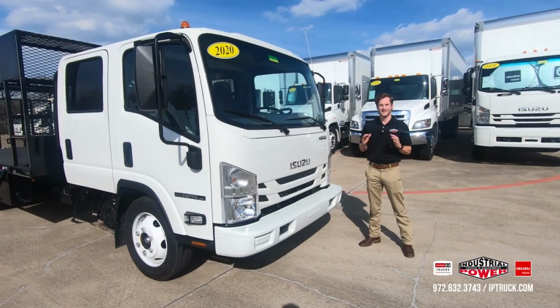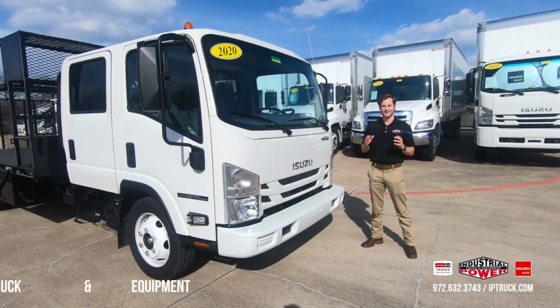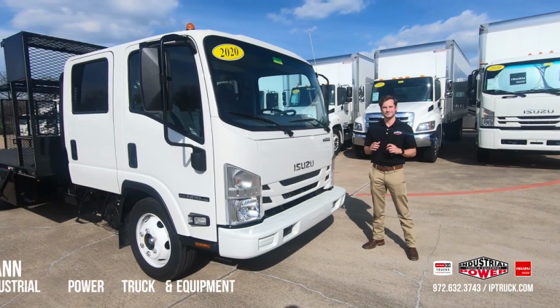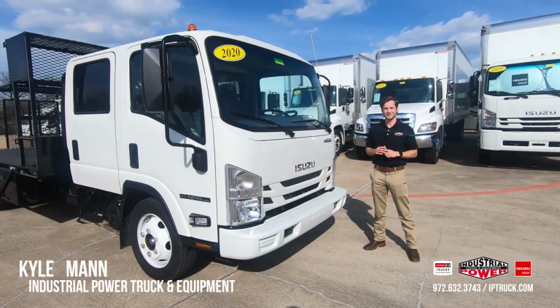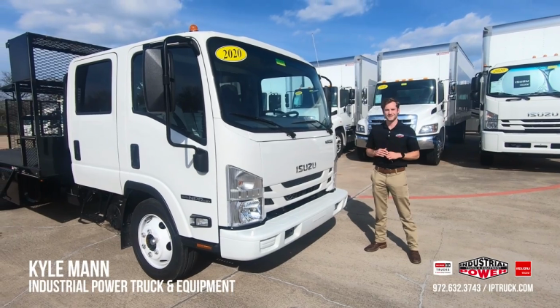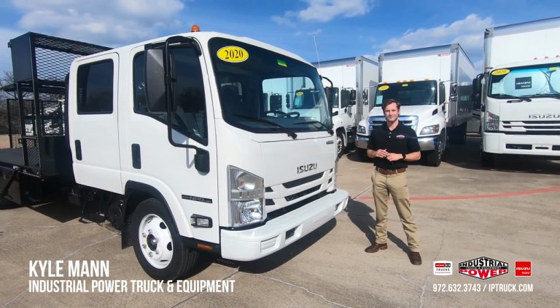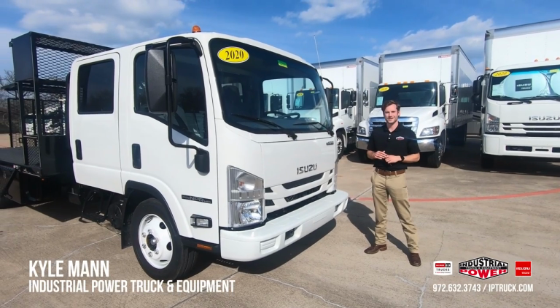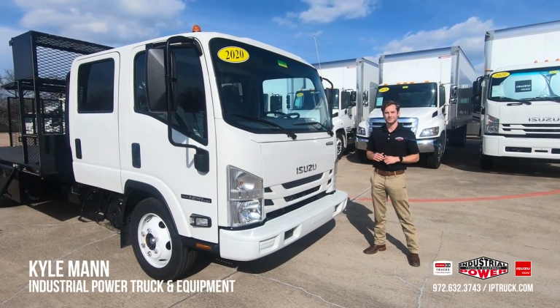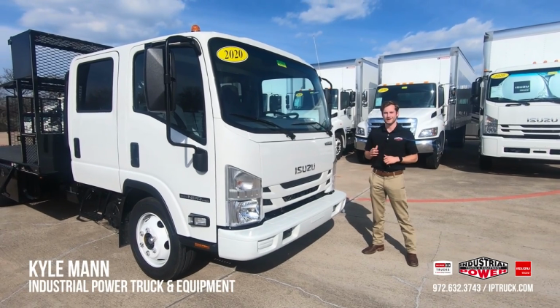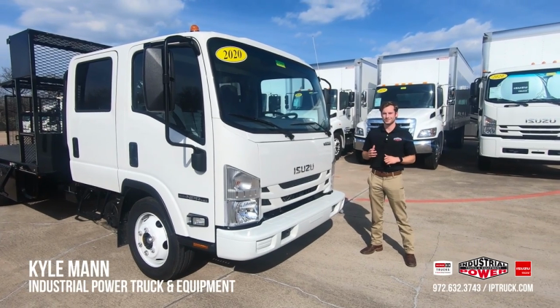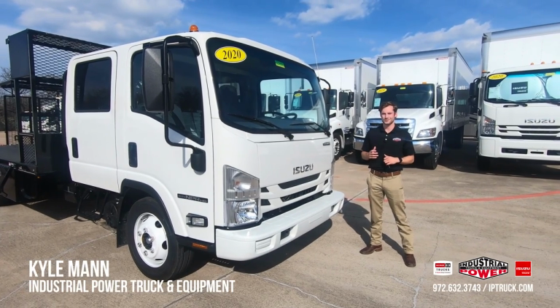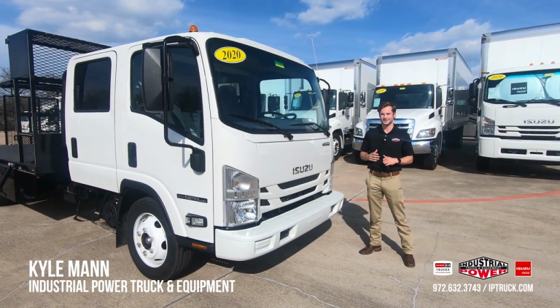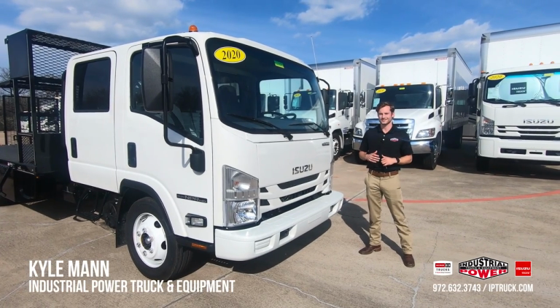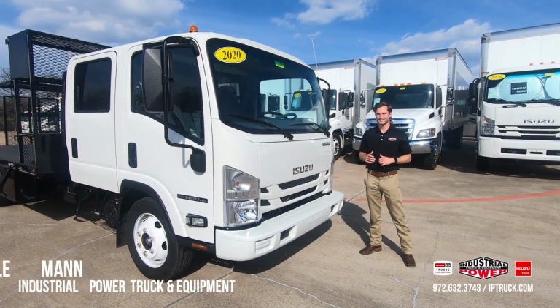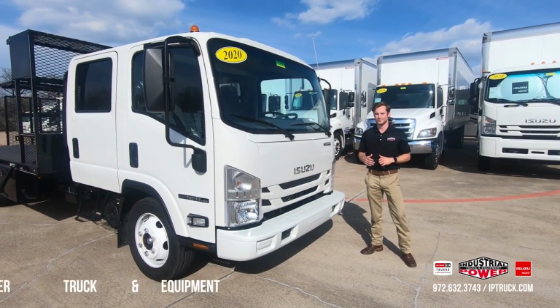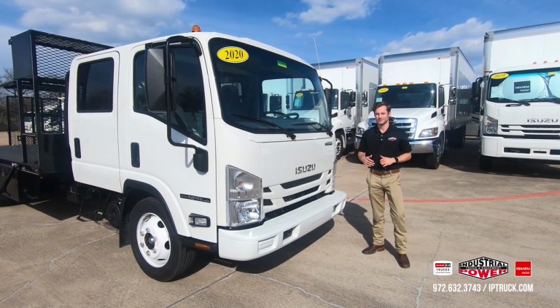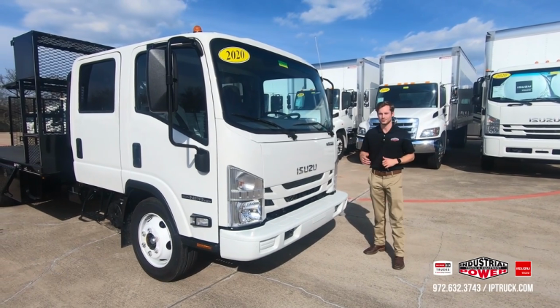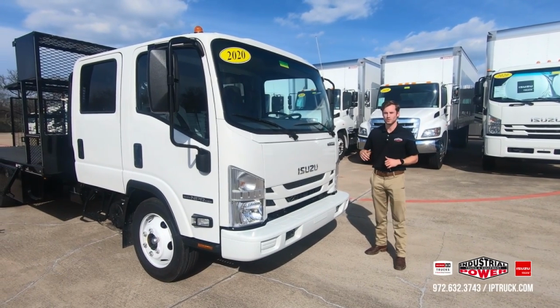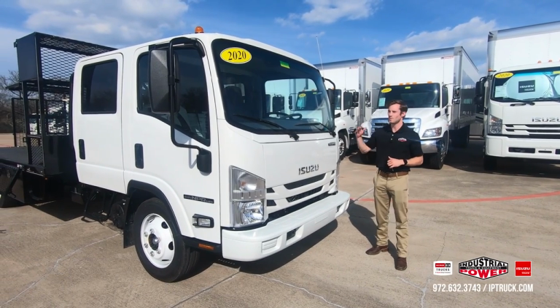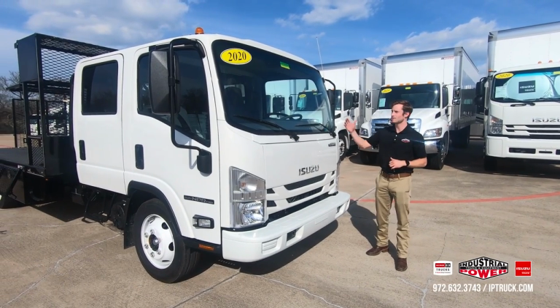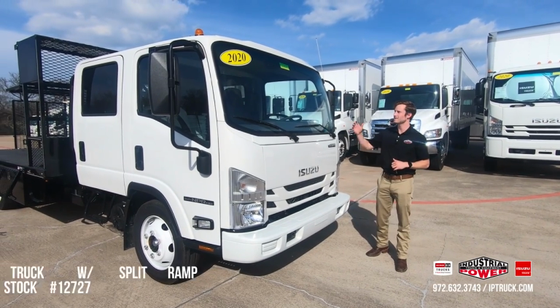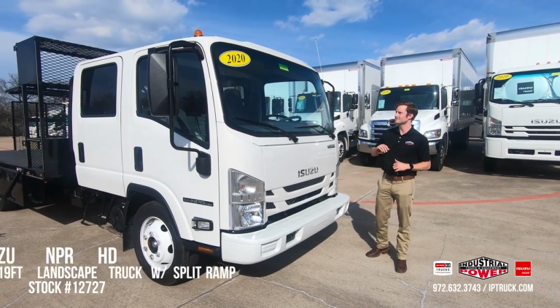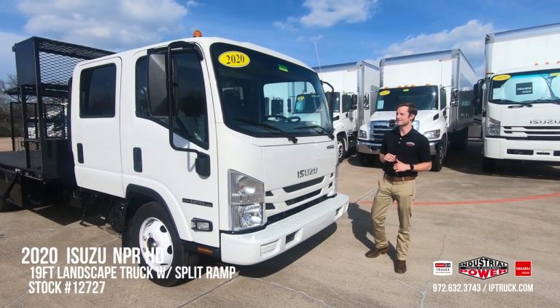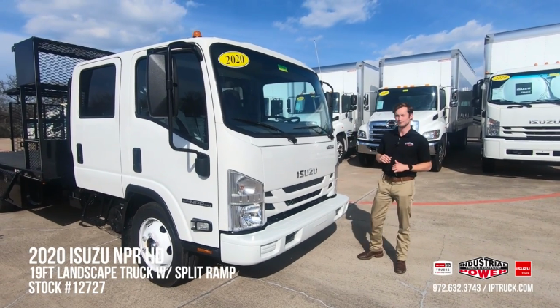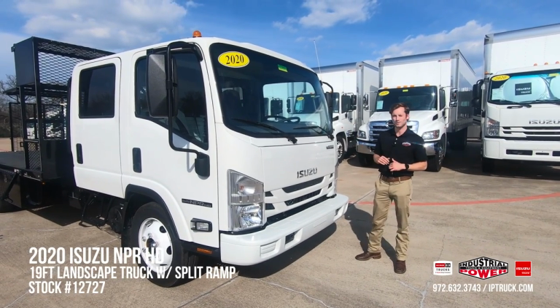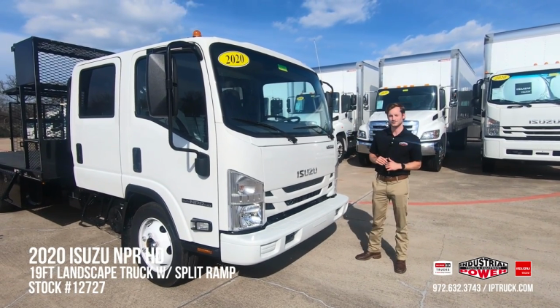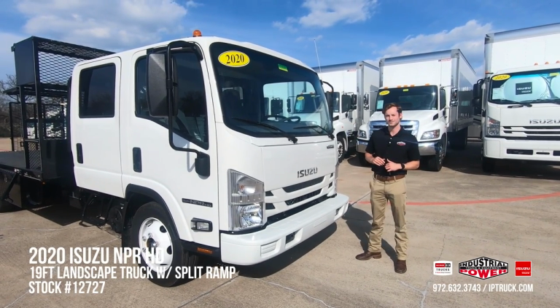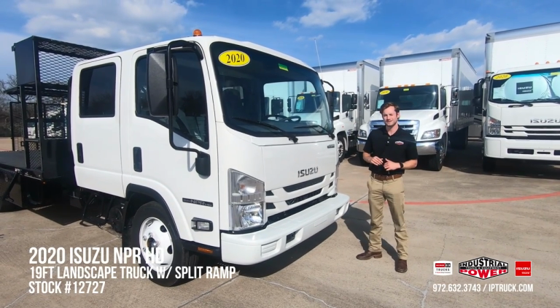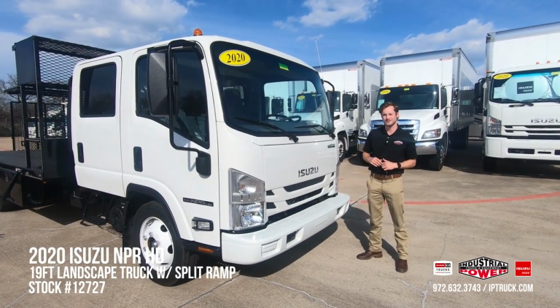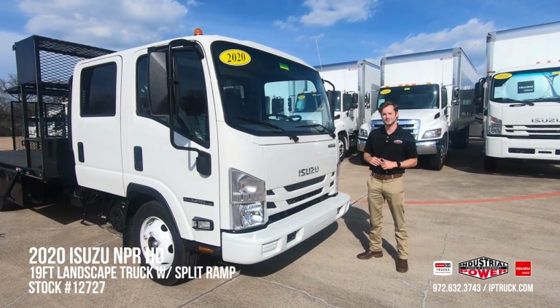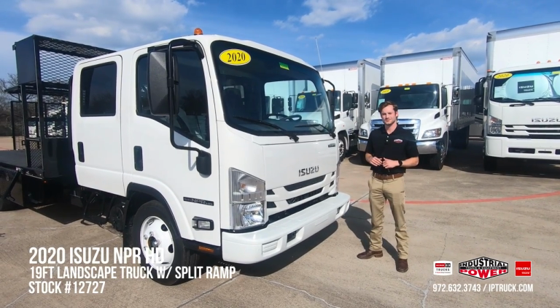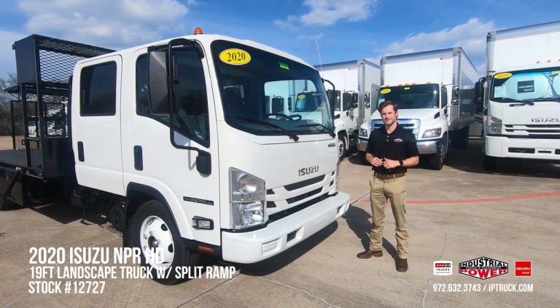Hi, my name is Kyle Mann with IP Truck and today we're going to do a quick walk around stock number 12727.